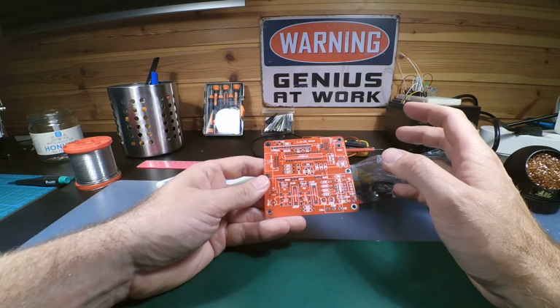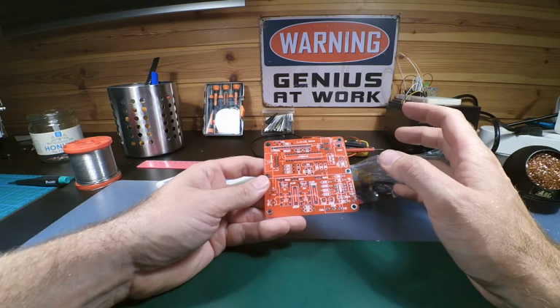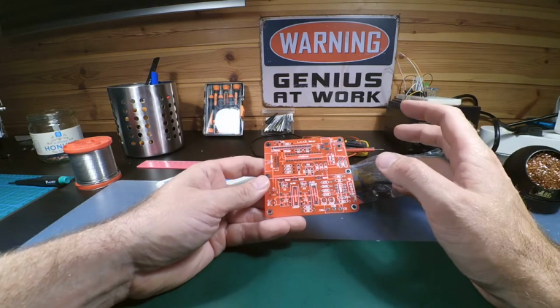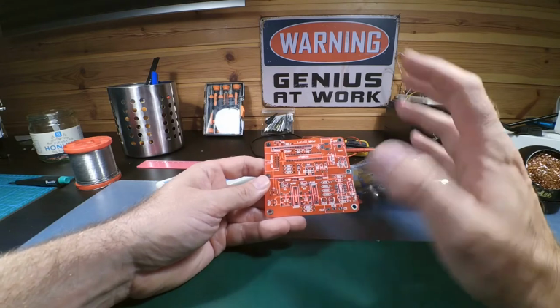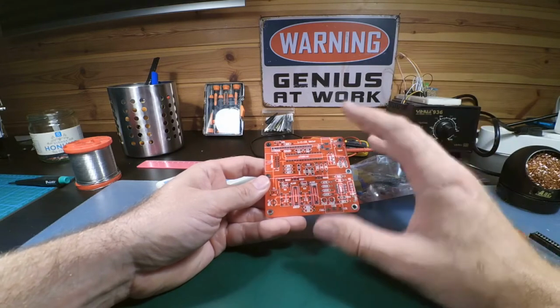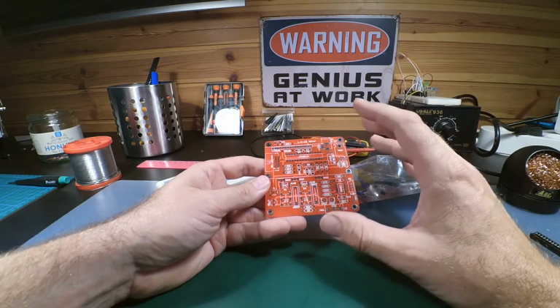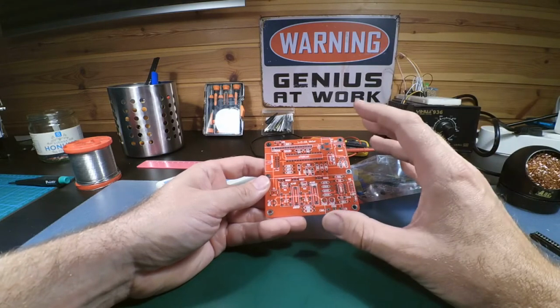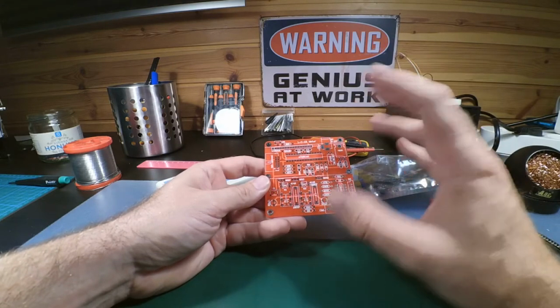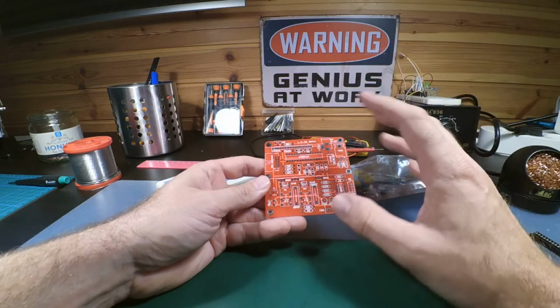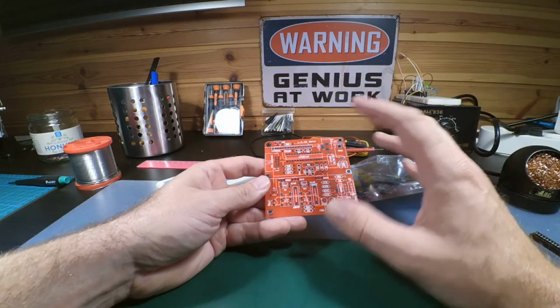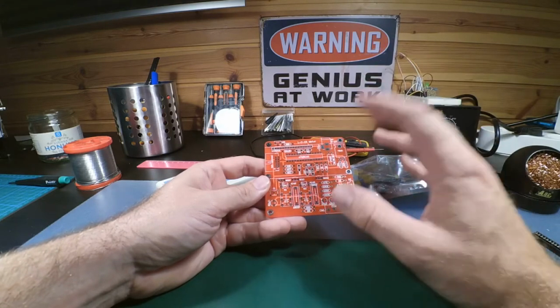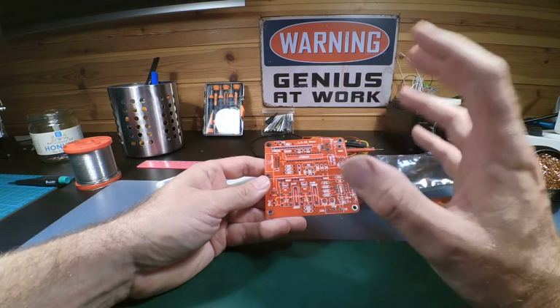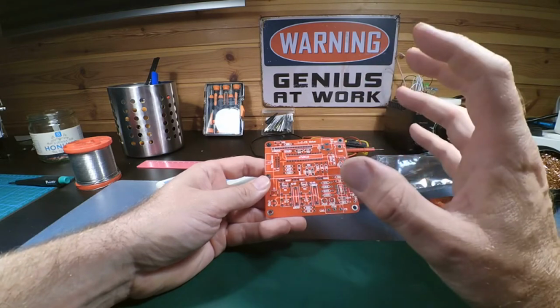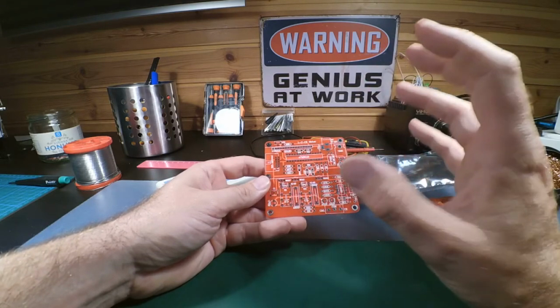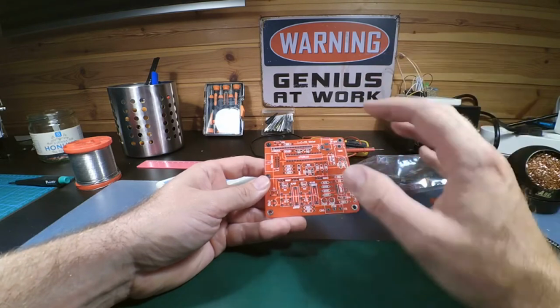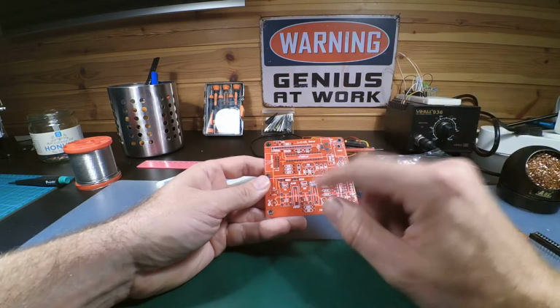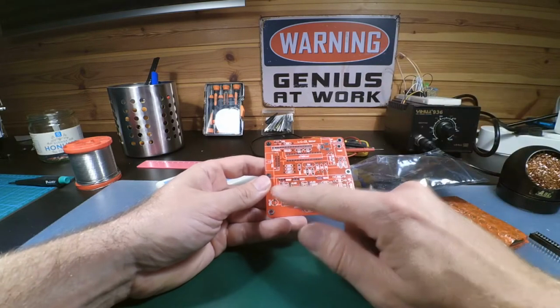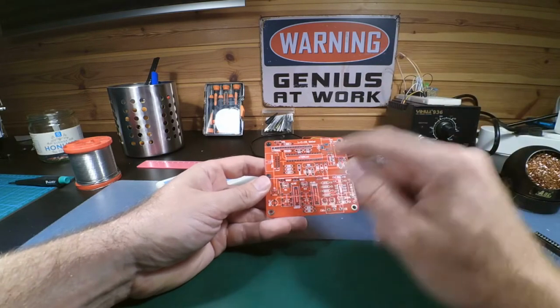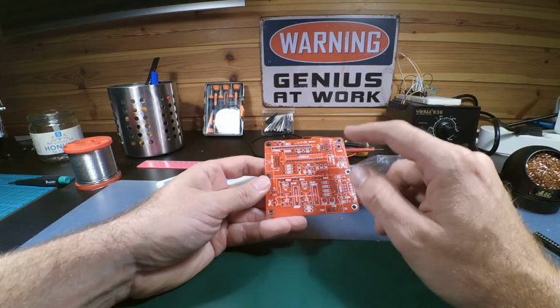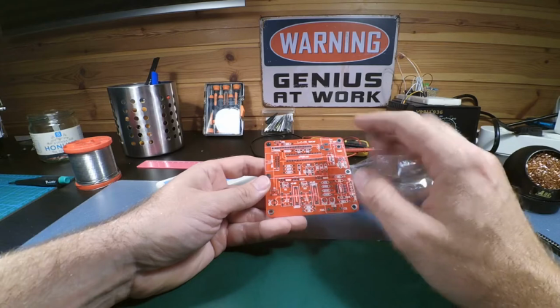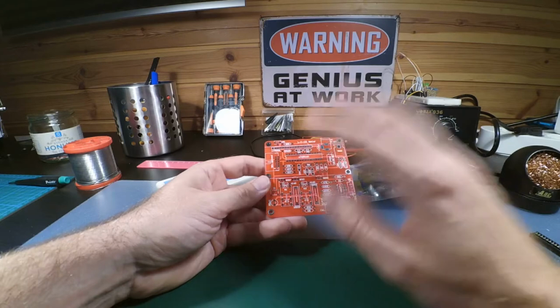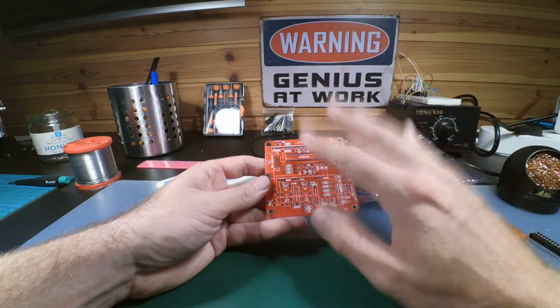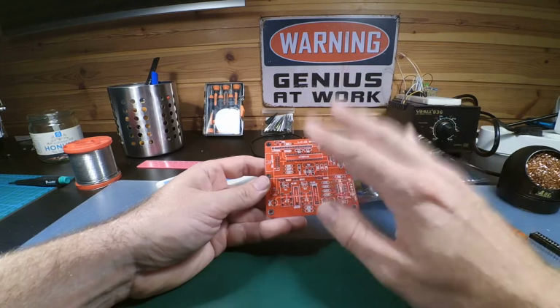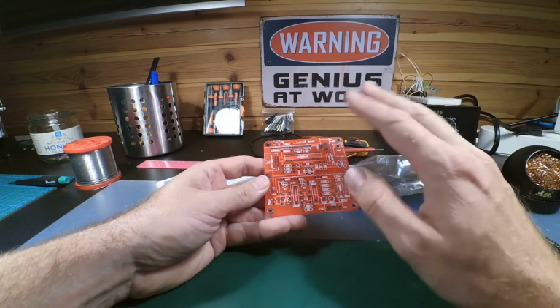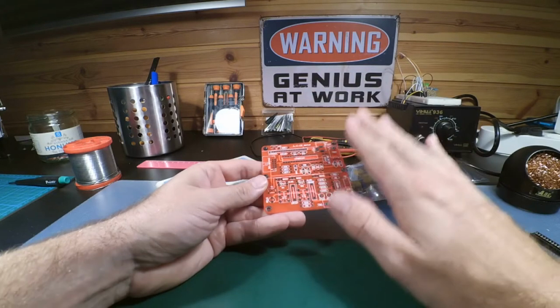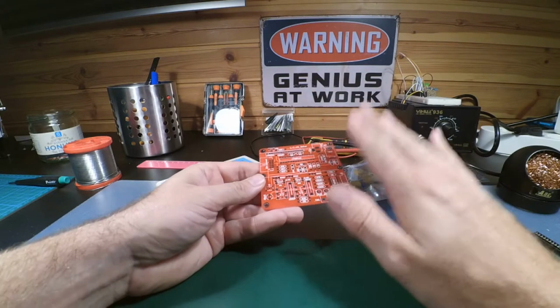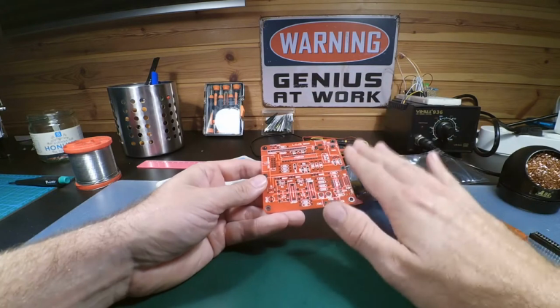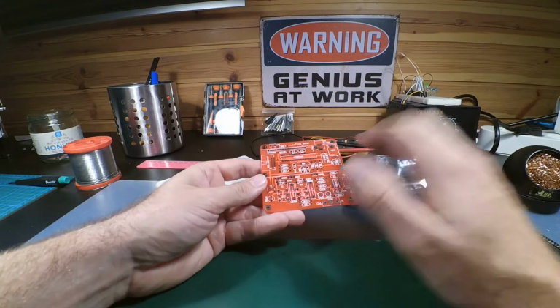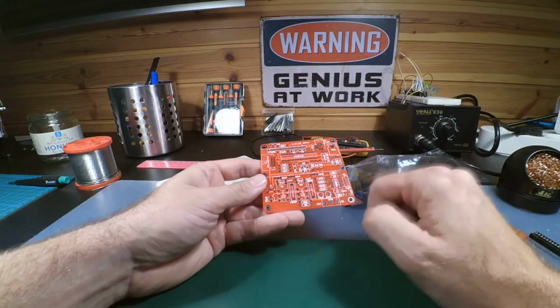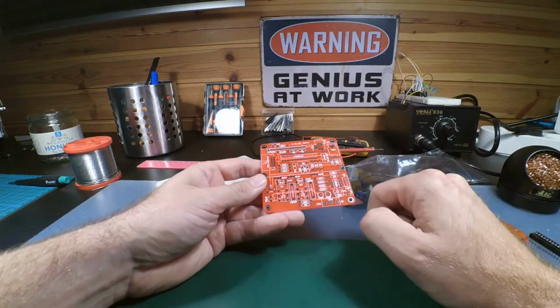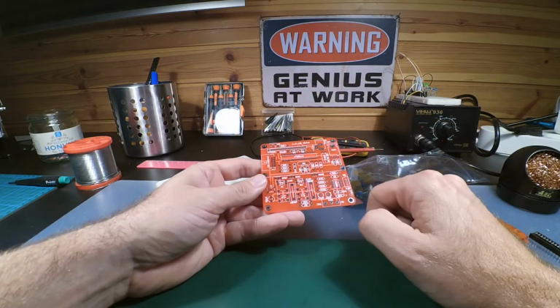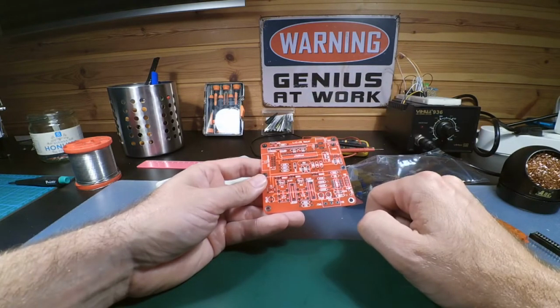All the components are marked on the PCB on one side only. There's an ATmega 8 processor and an LCD screen, and there's a socket for the ATmega. I'll start with the low components — resistors first — because there are some components you need to install correctly so you don't burn it out.